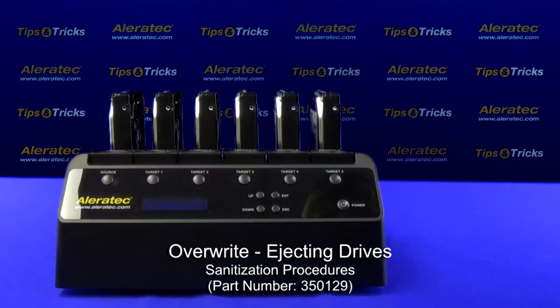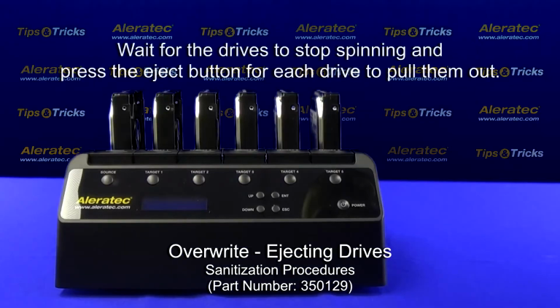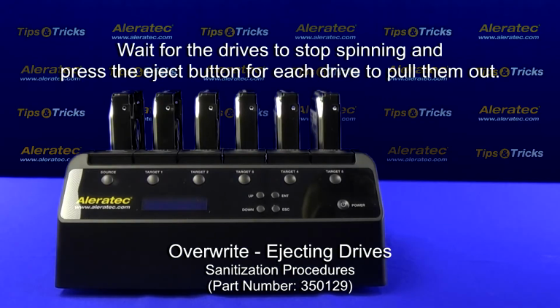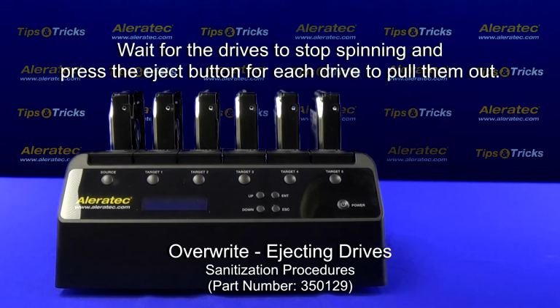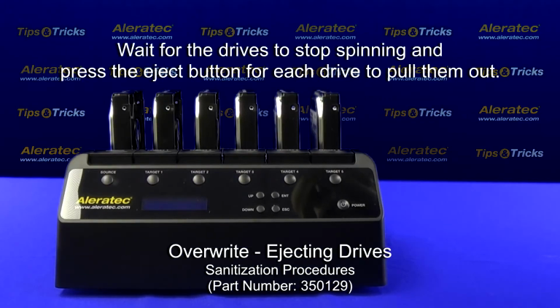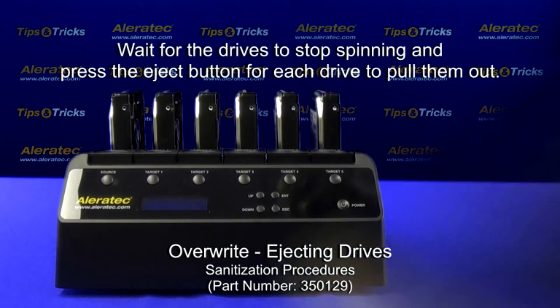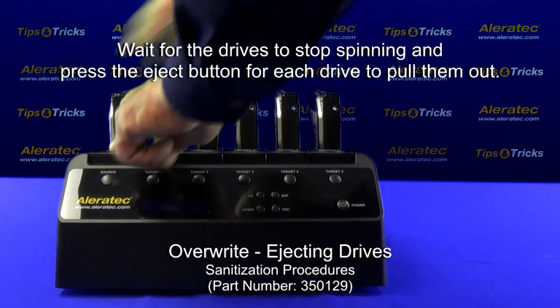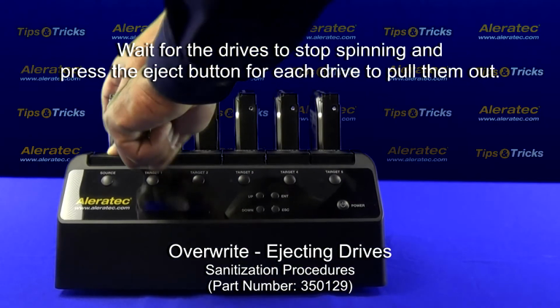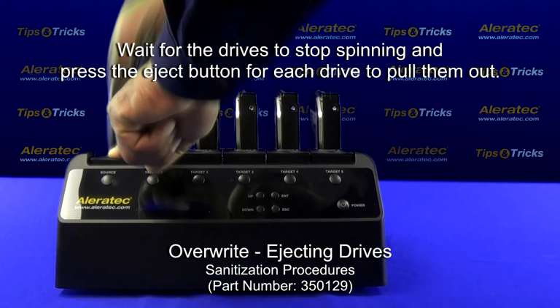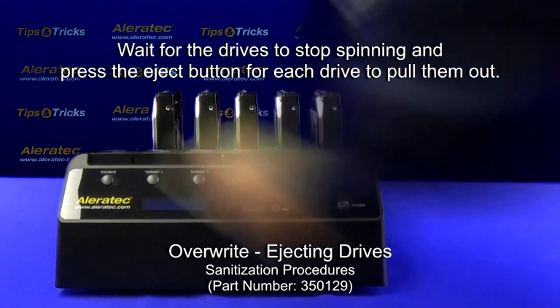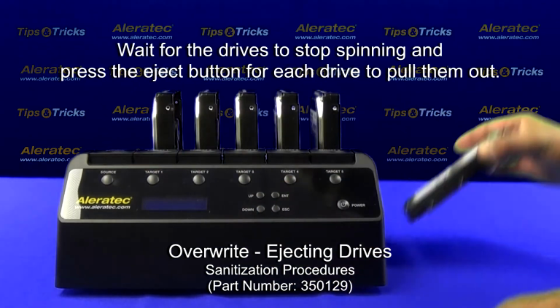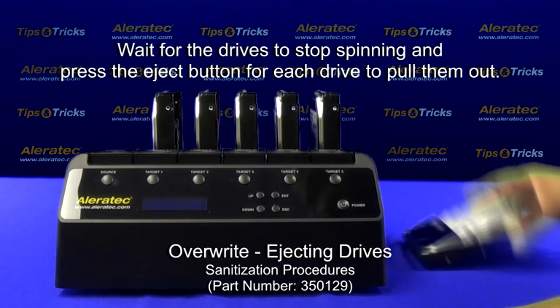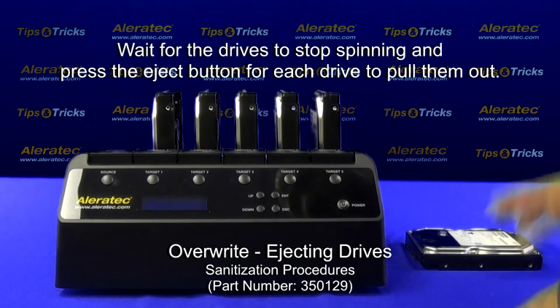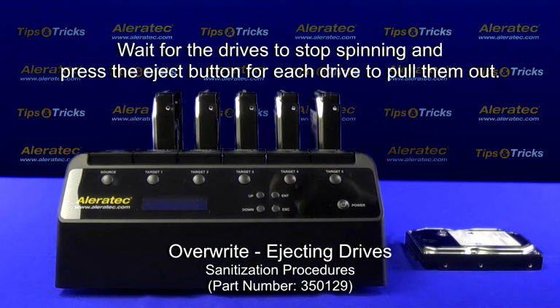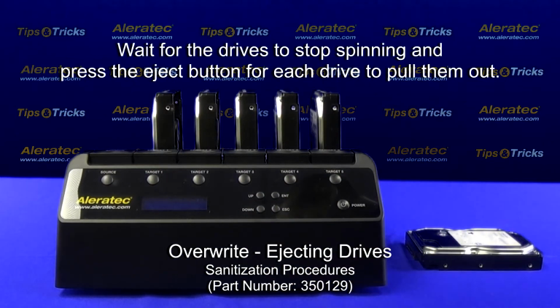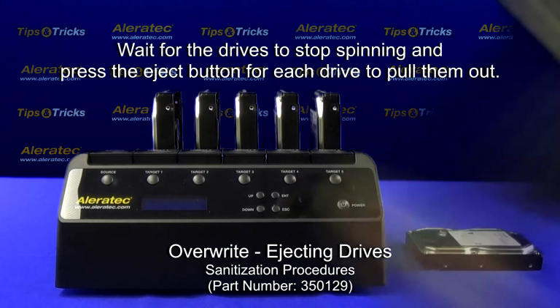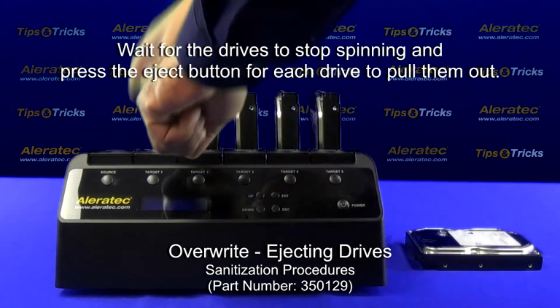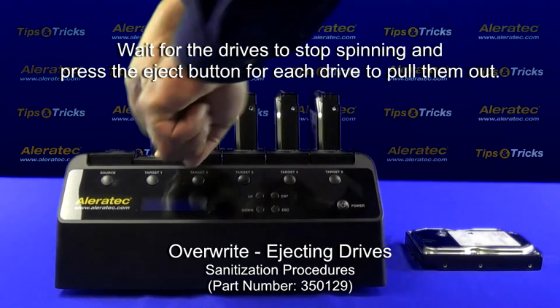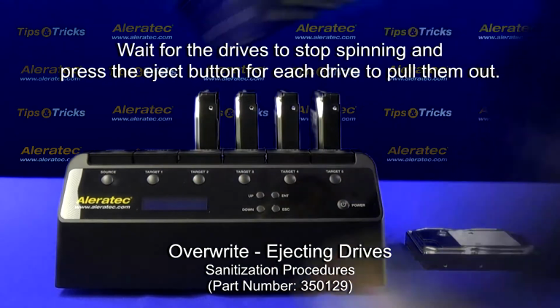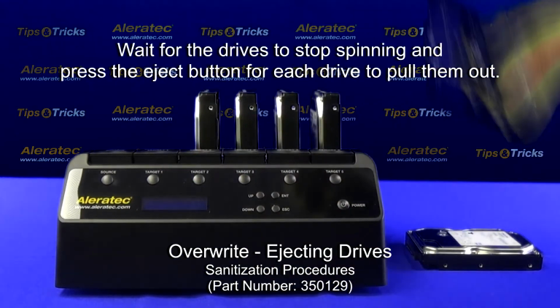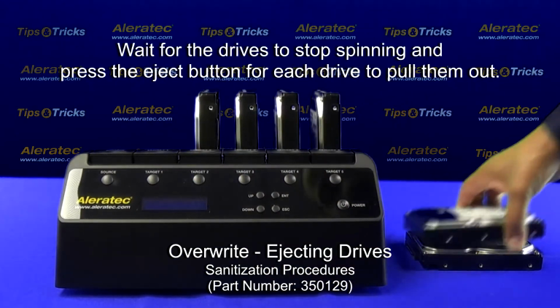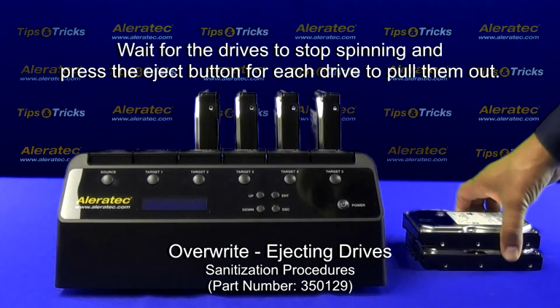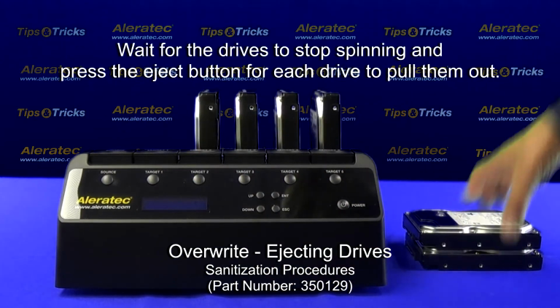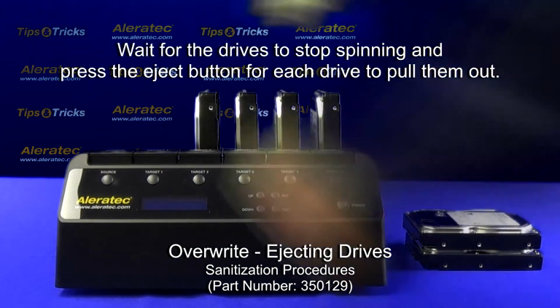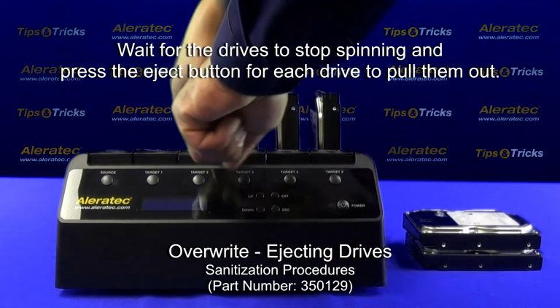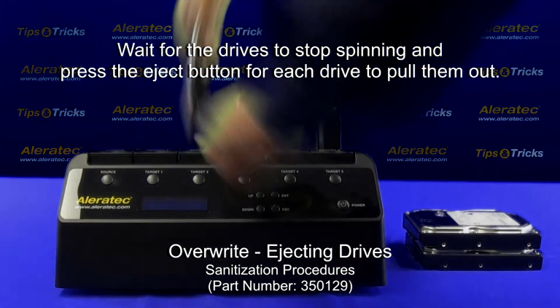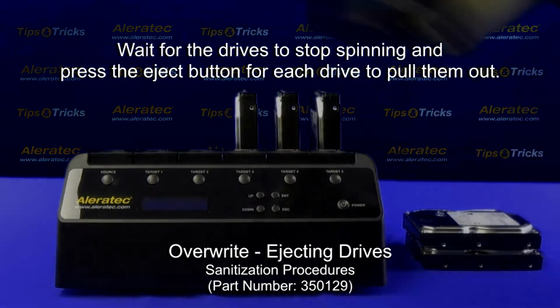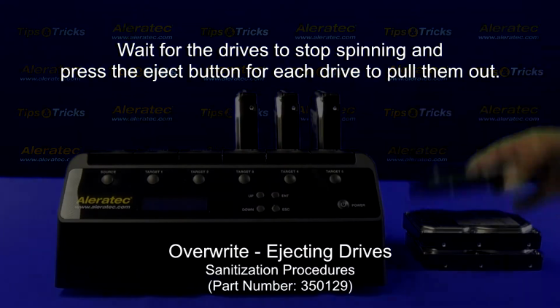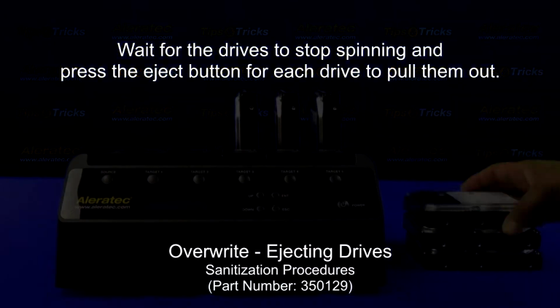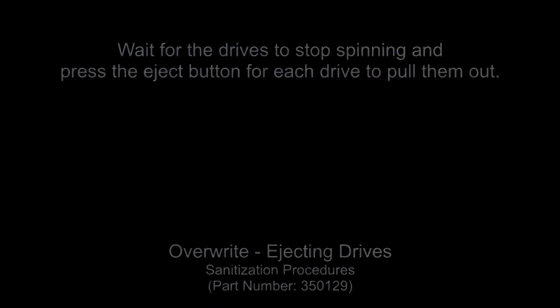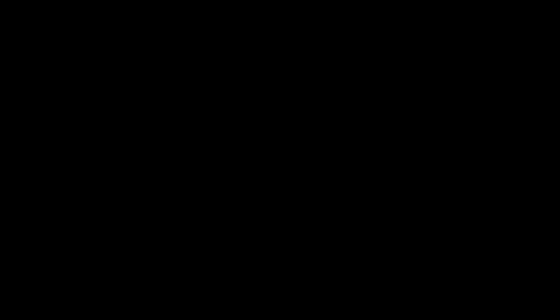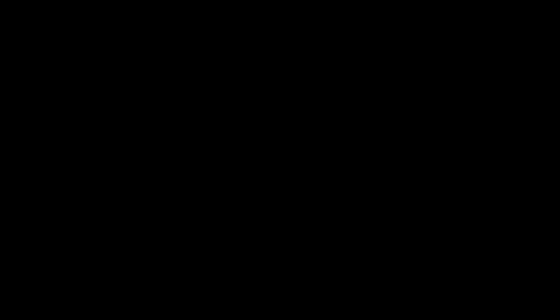Wait for the drives to stop spinning and press the eject button for each drive to pull them out.